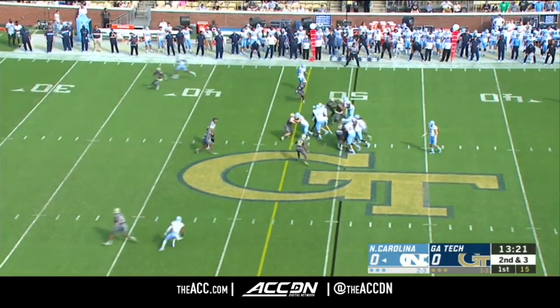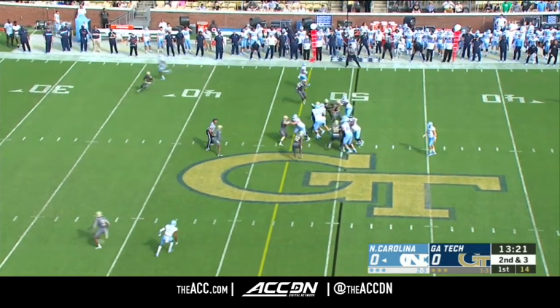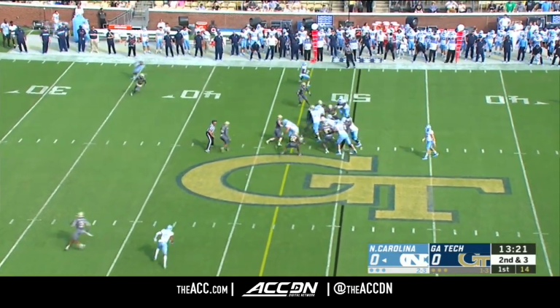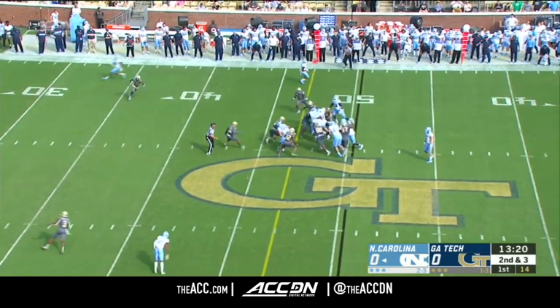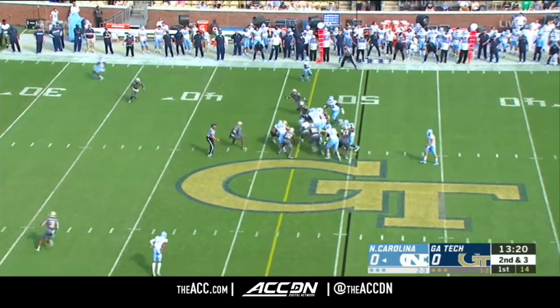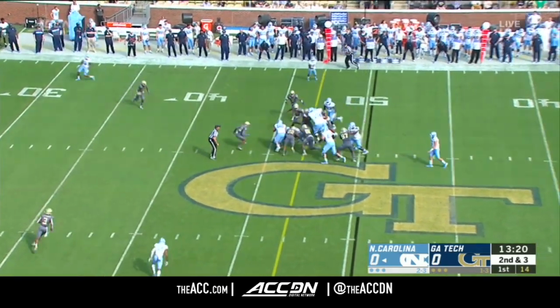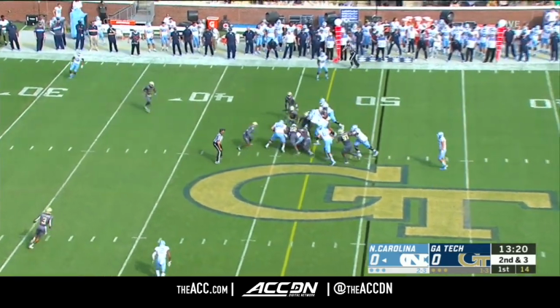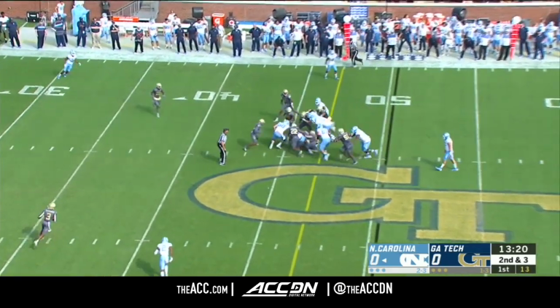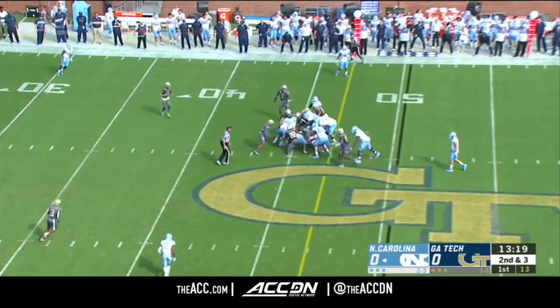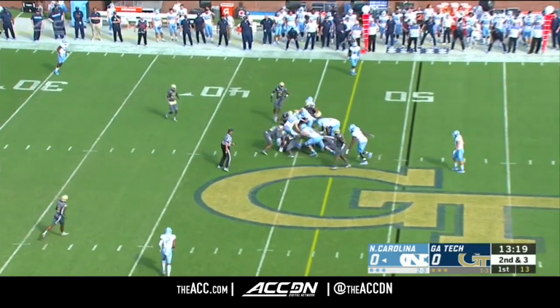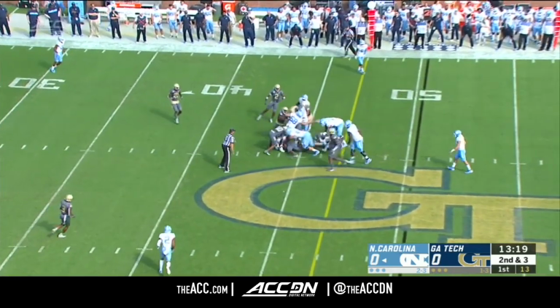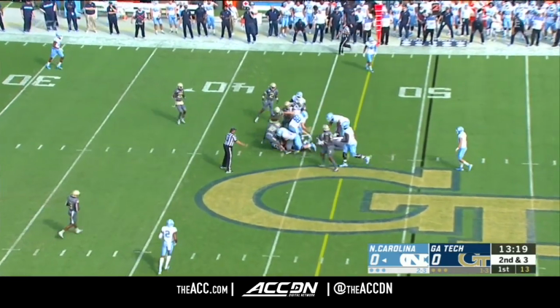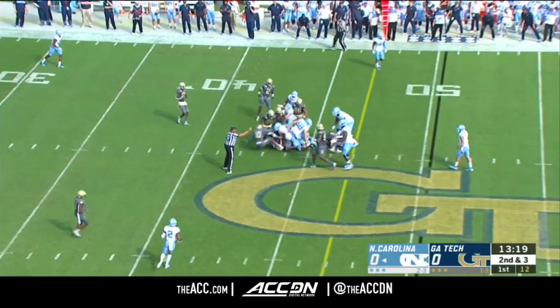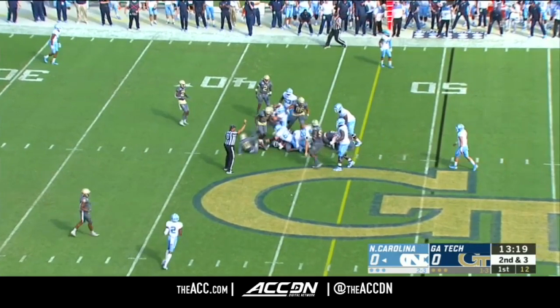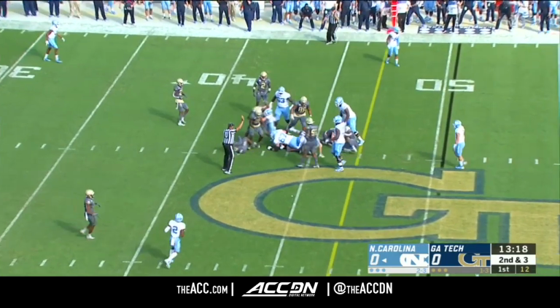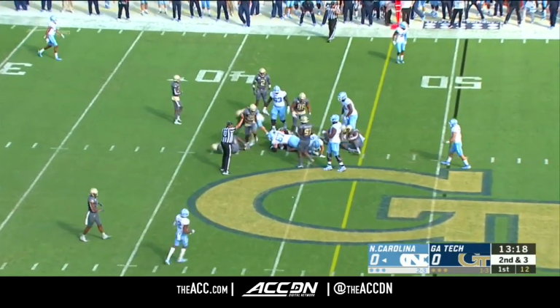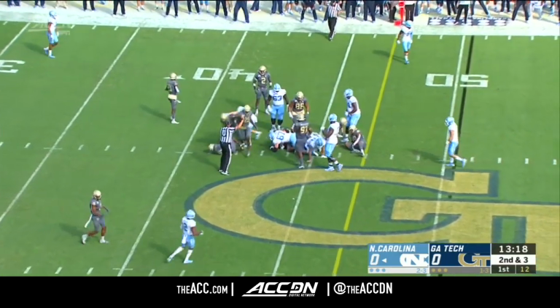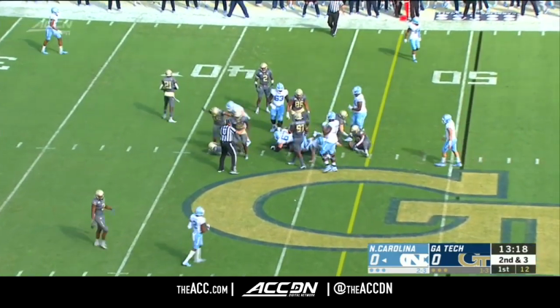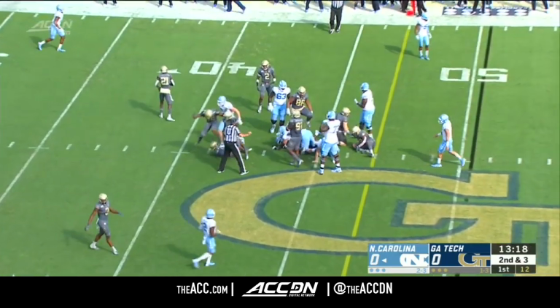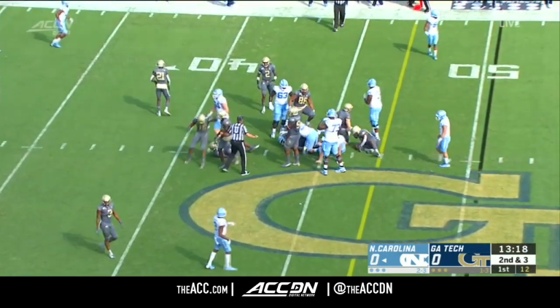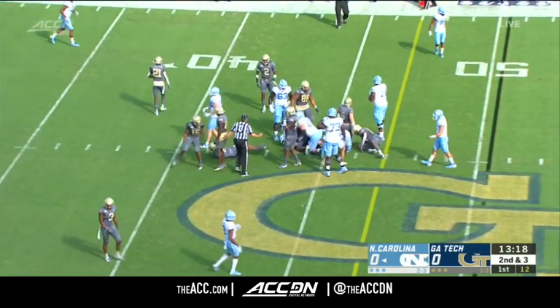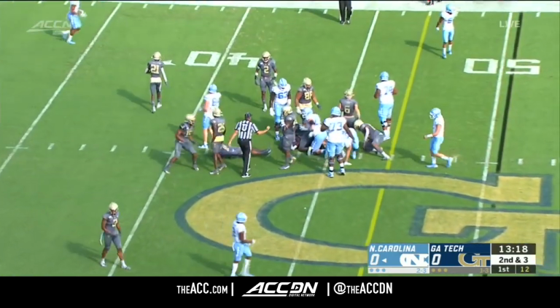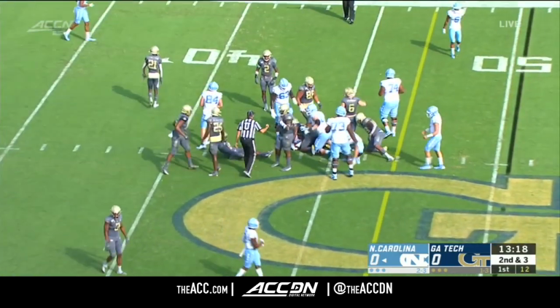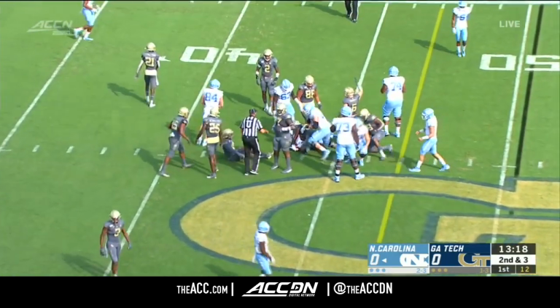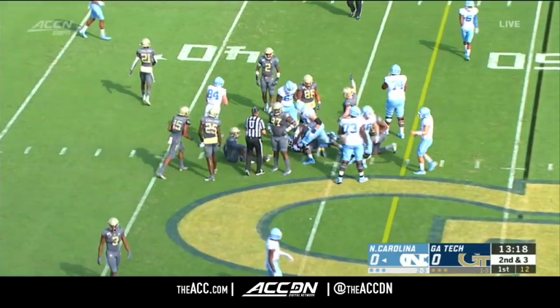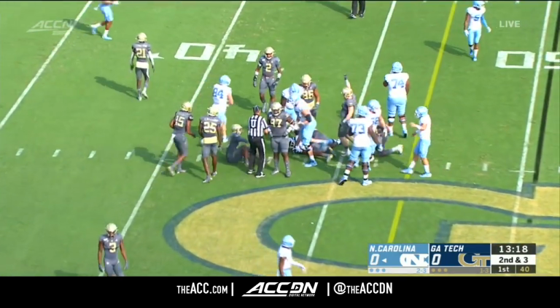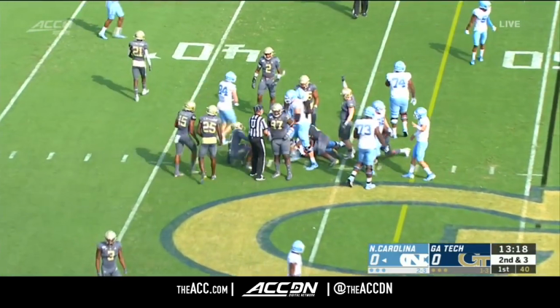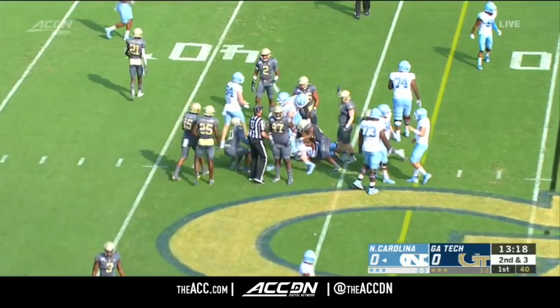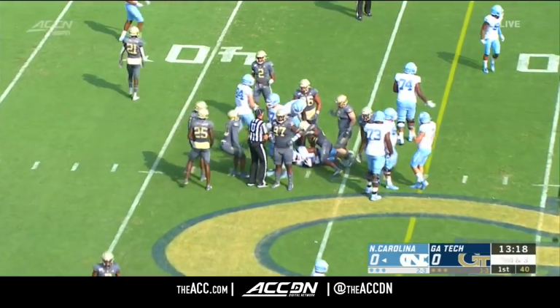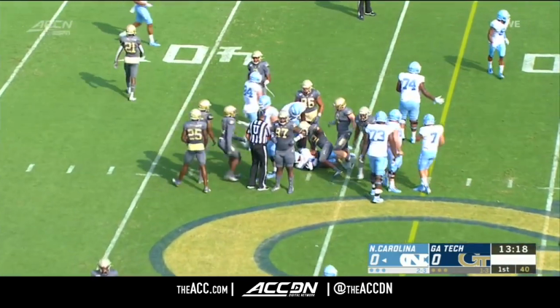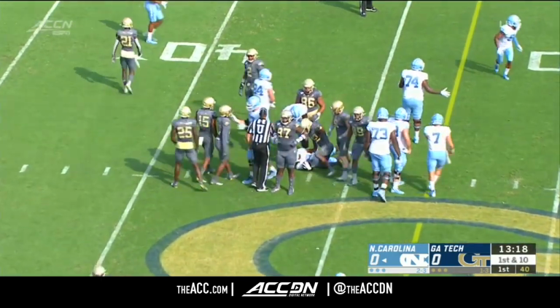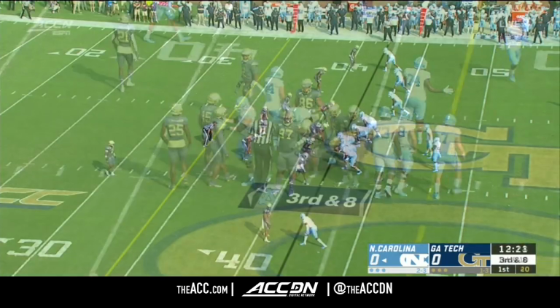Juggle the snap, hands to Carter — first down. To the 44 of Georgia Tech goes Michael Carter.